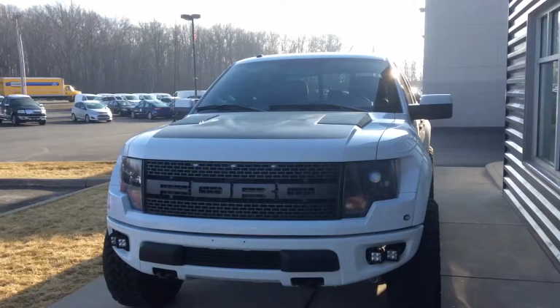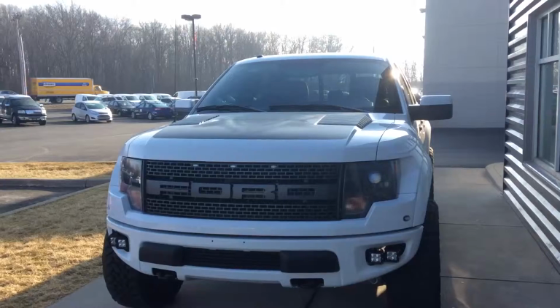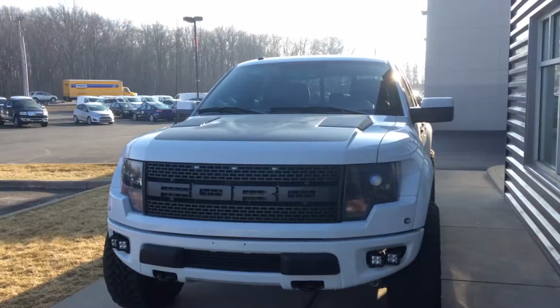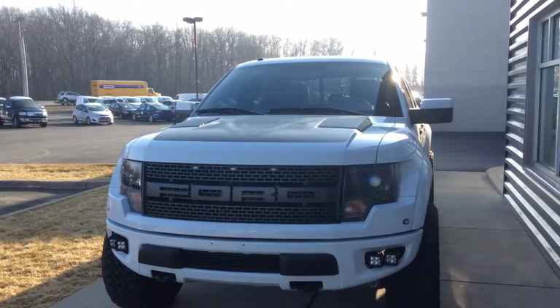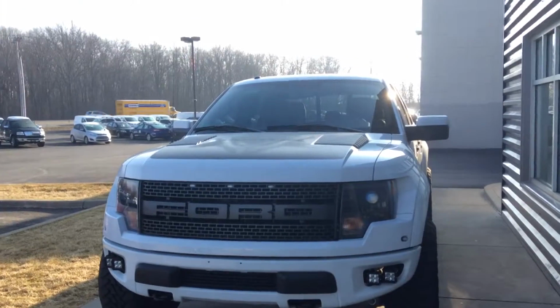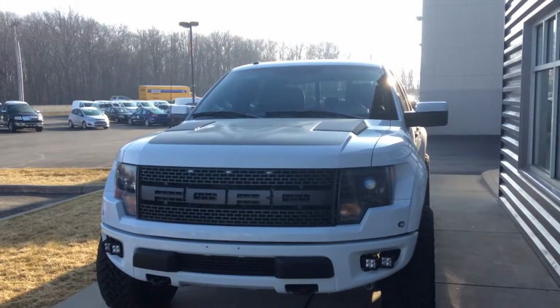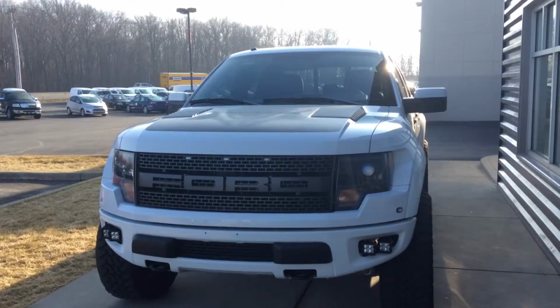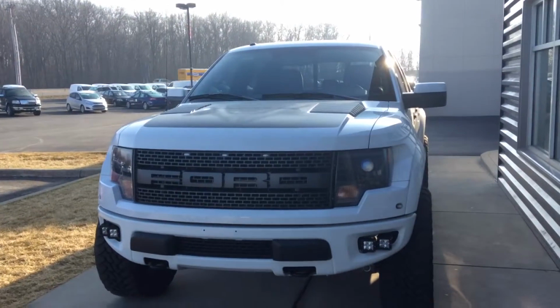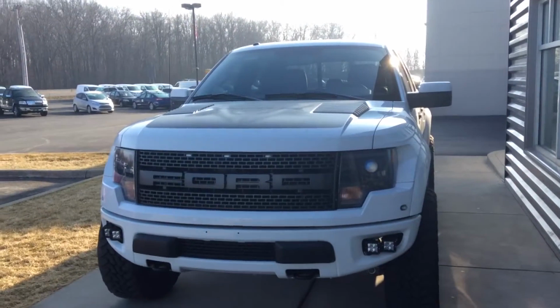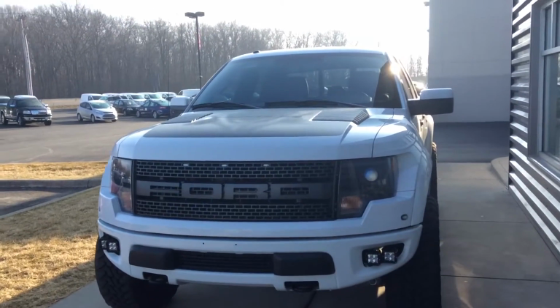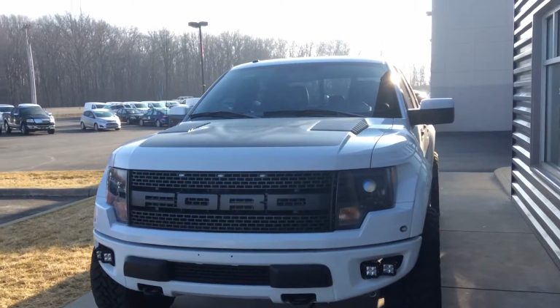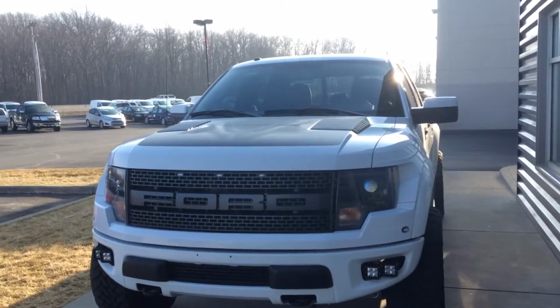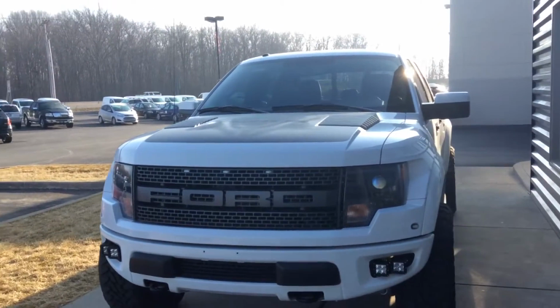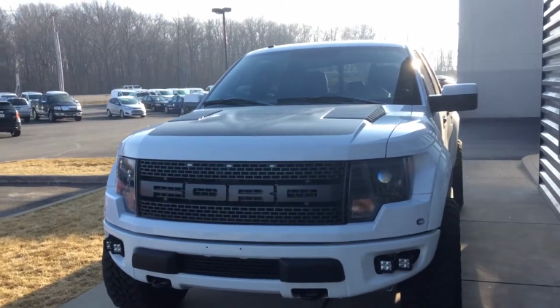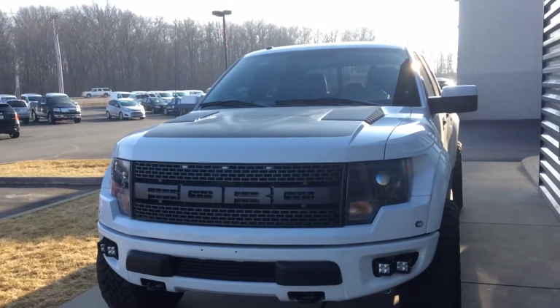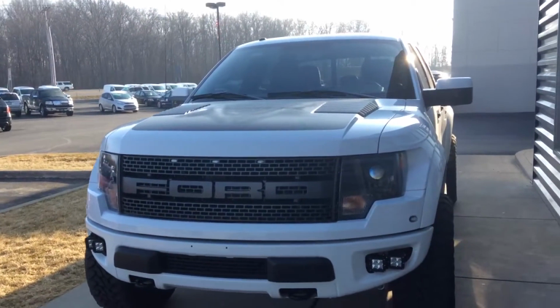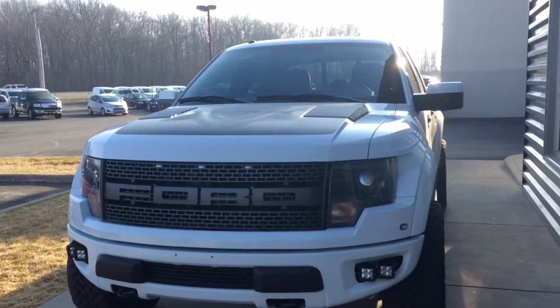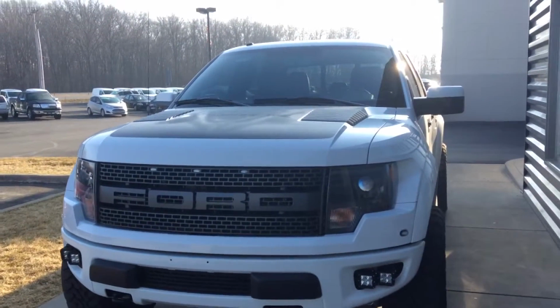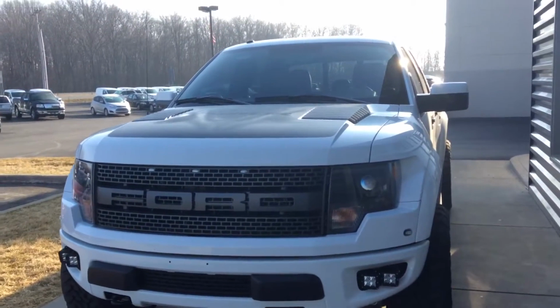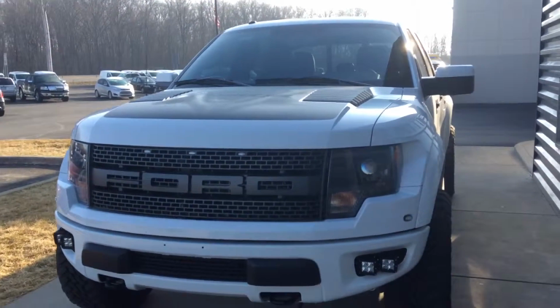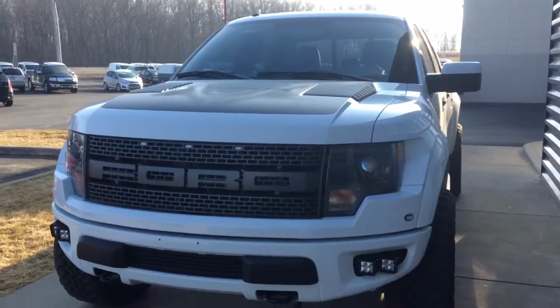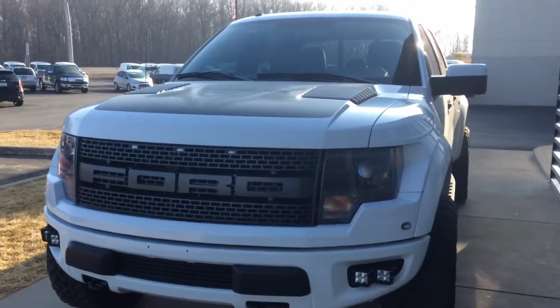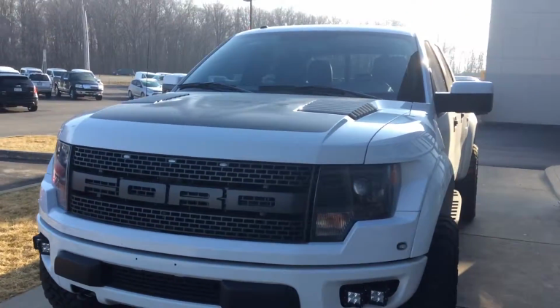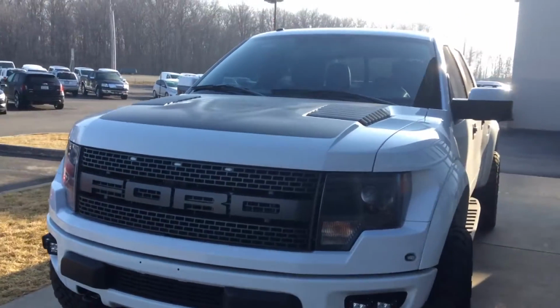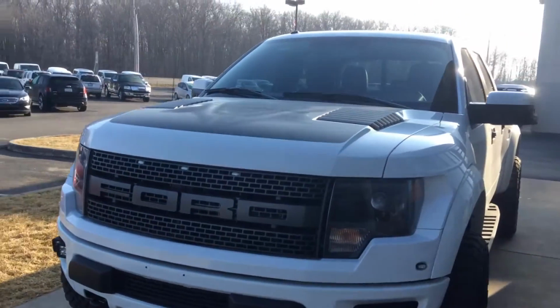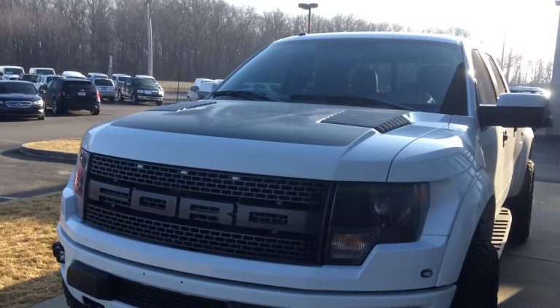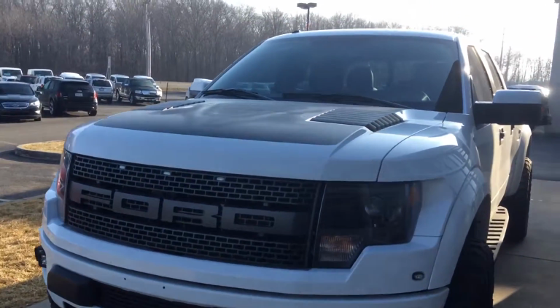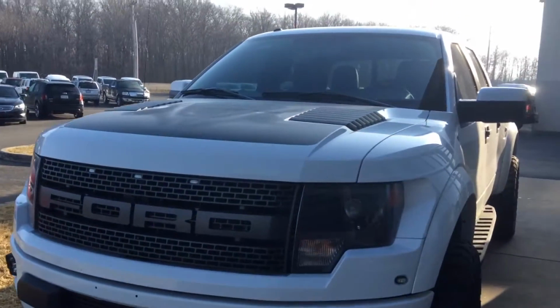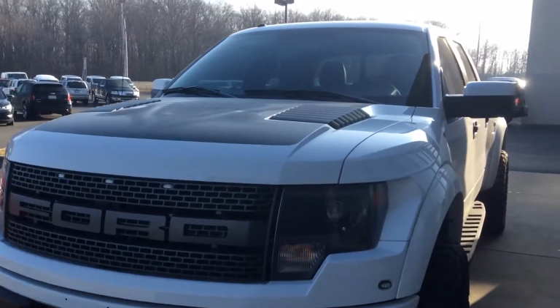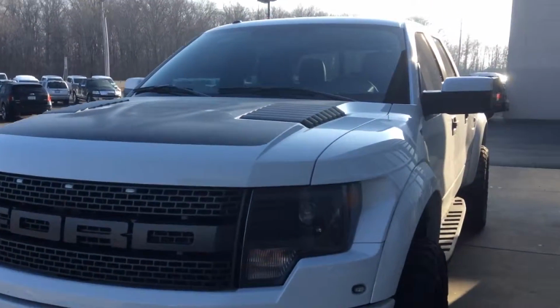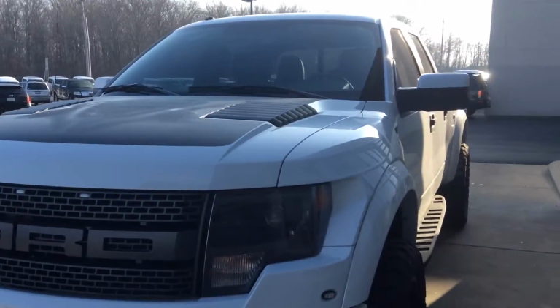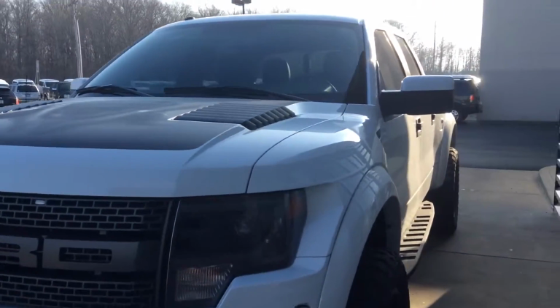Hi, this is Steve Meakin at Bill Estes Ford. This is the Raptor you inquired about online.